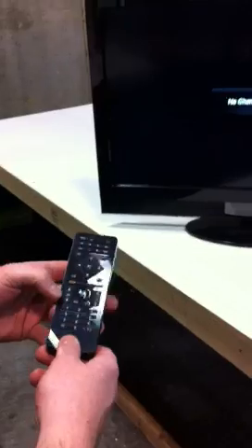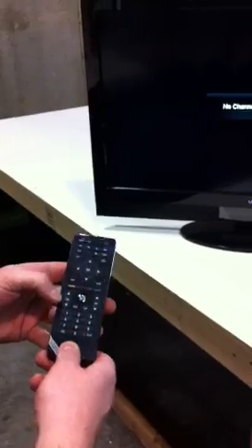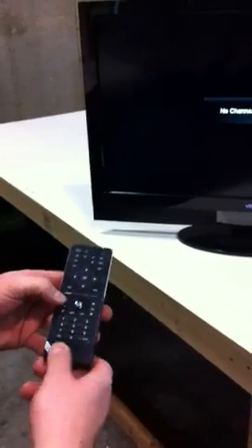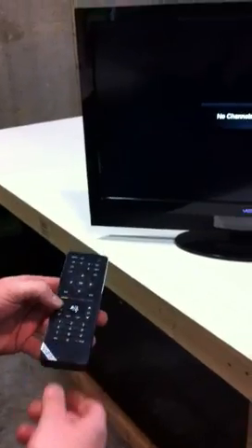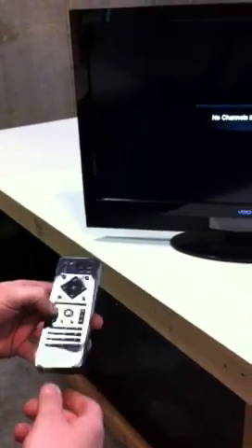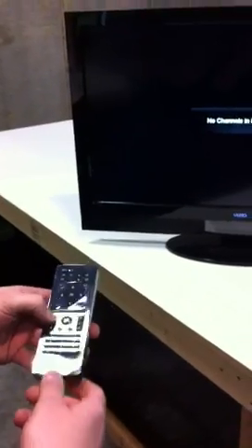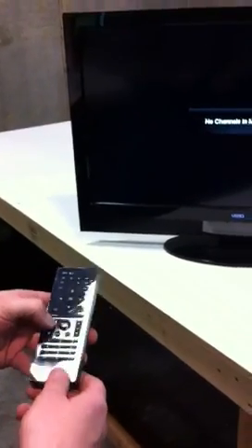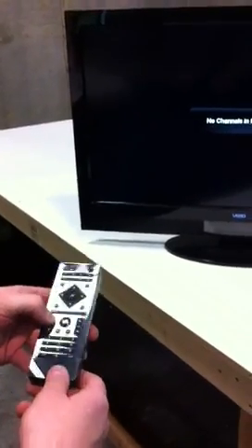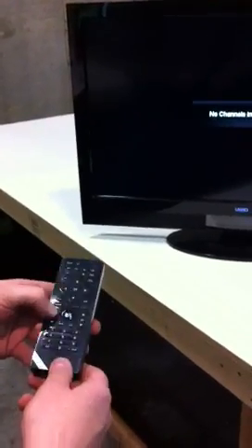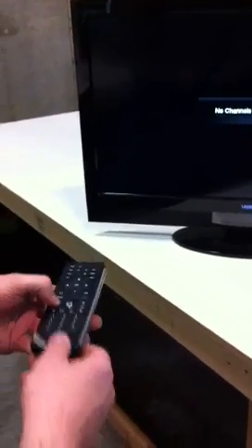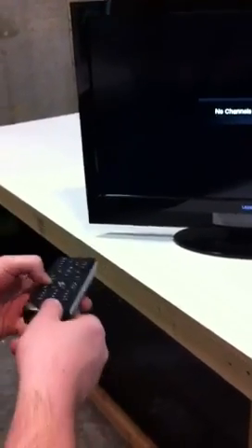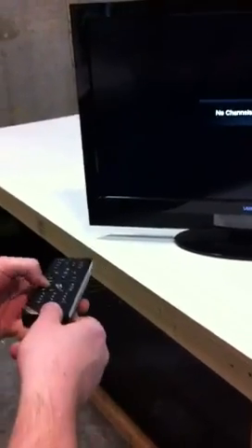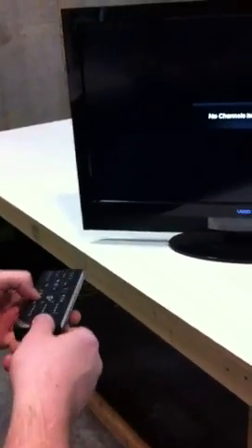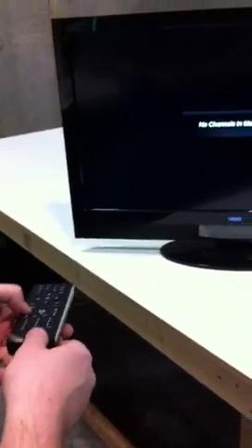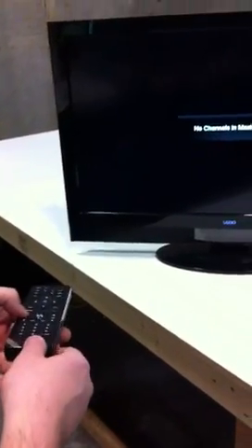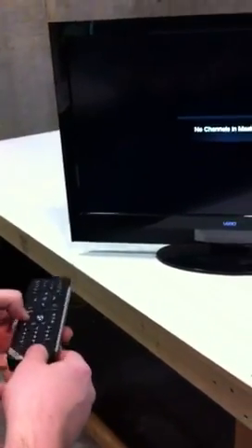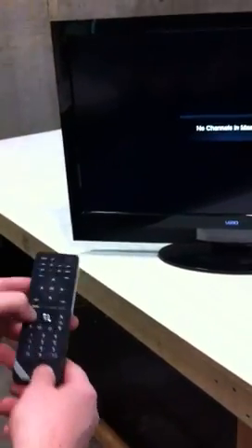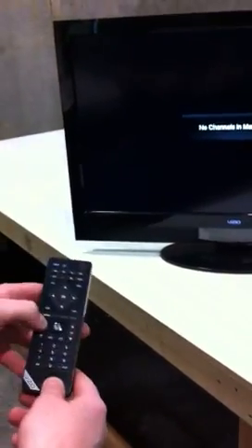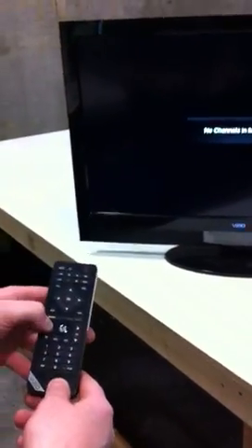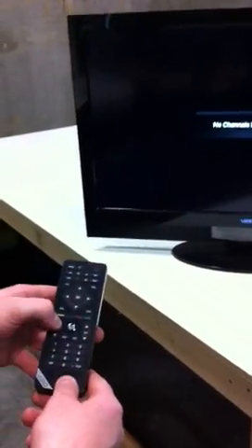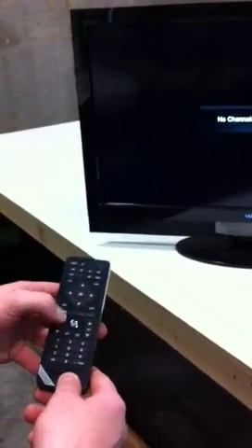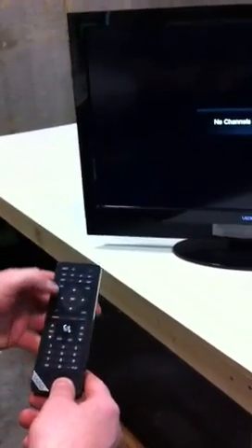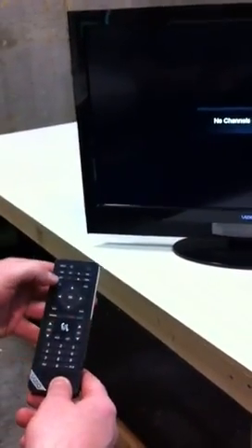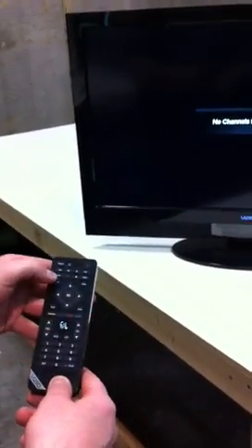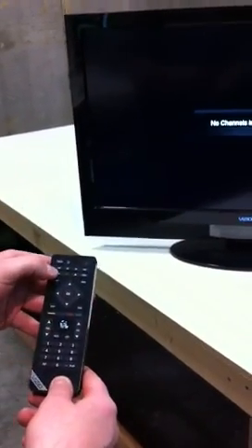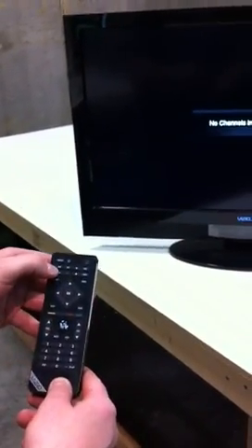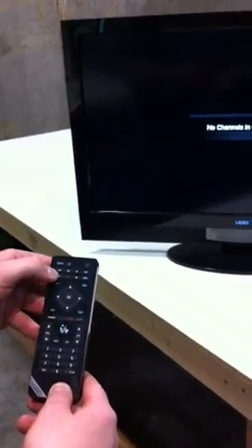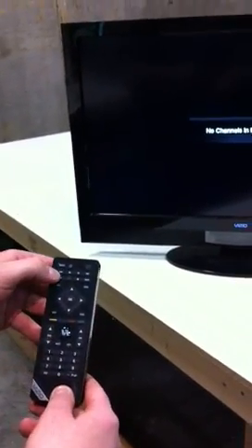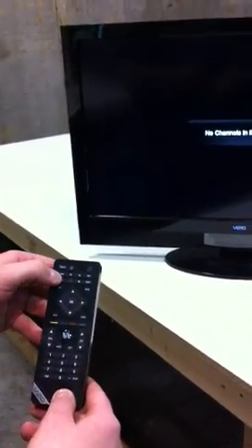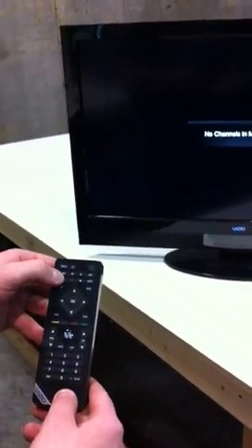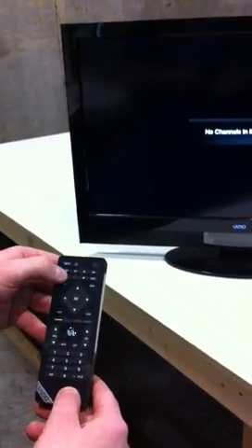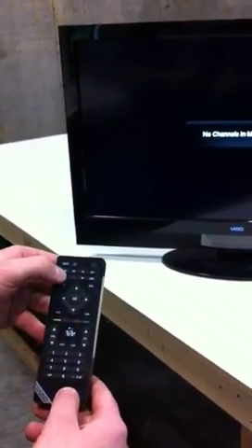Hello. If you're having an issue with your Vizio remote not working, just like this one's not, simple pairing process.